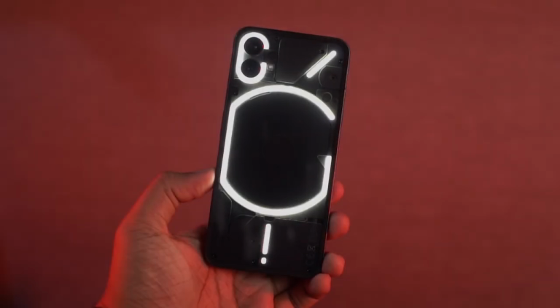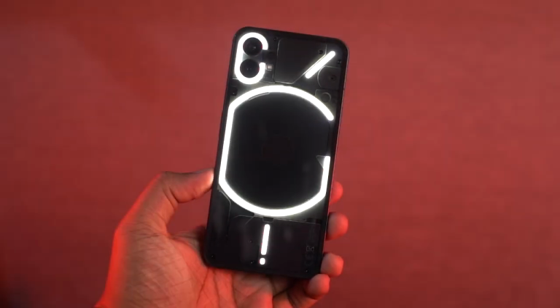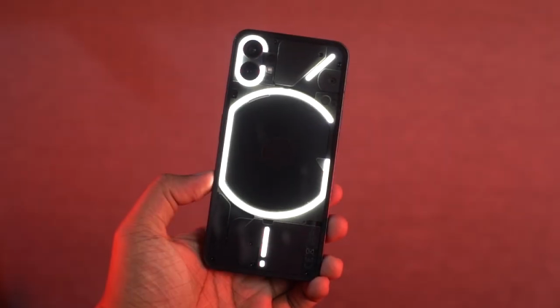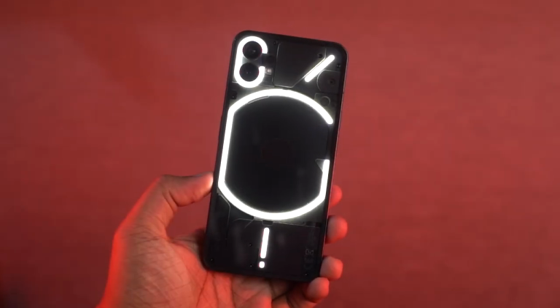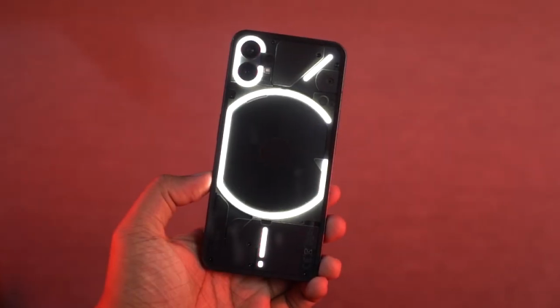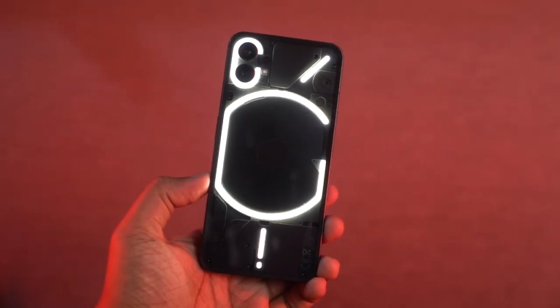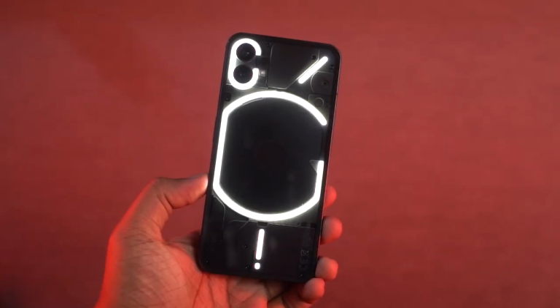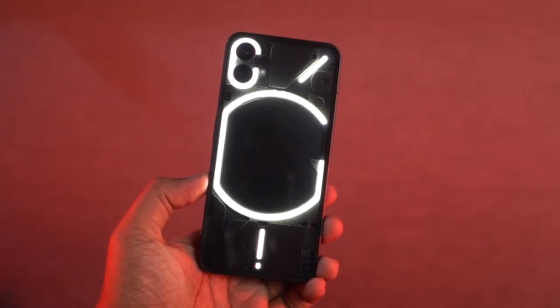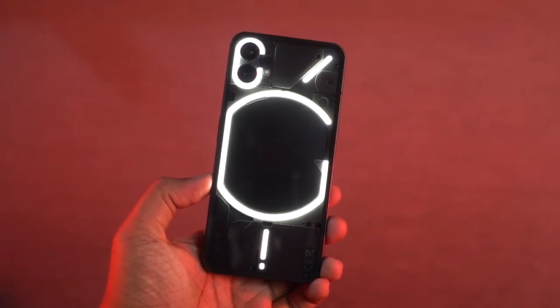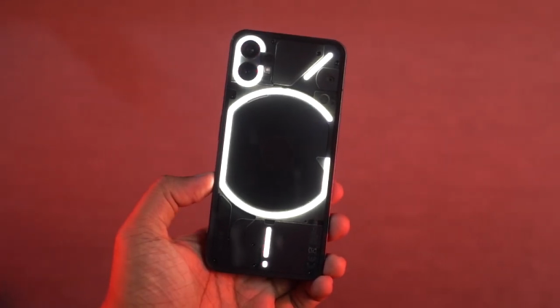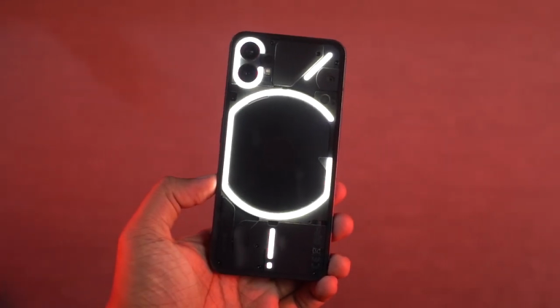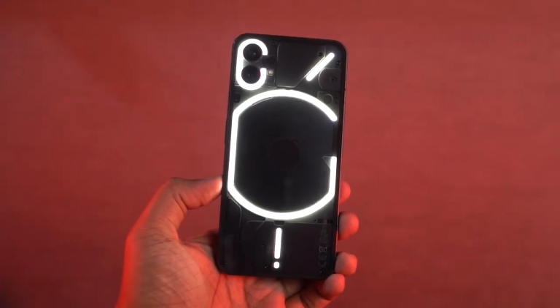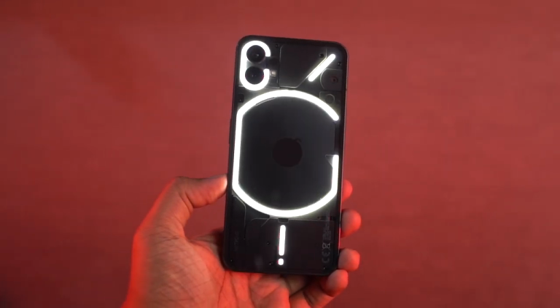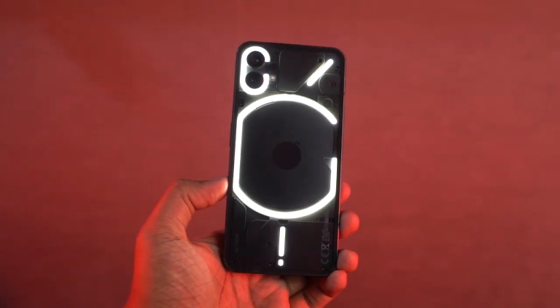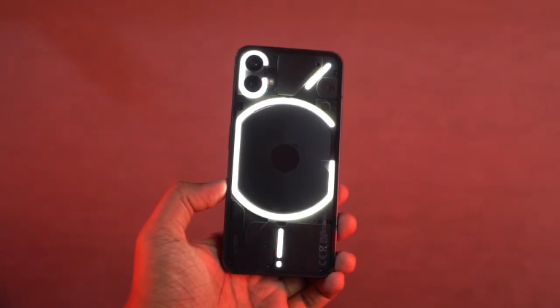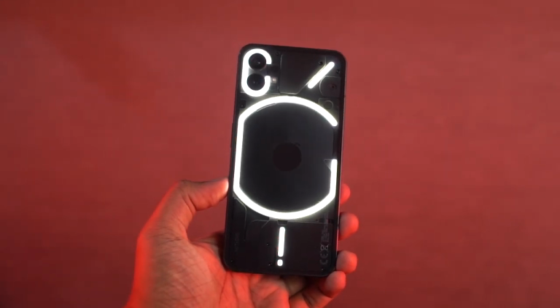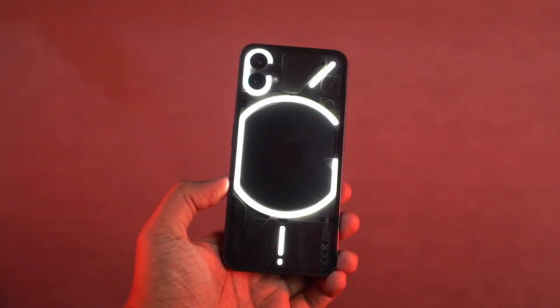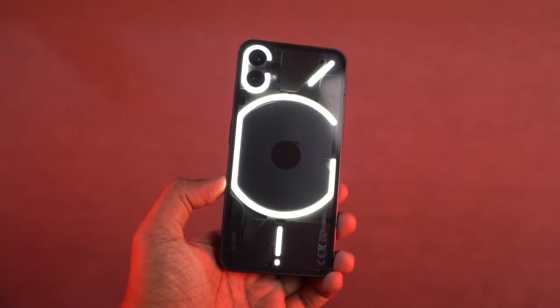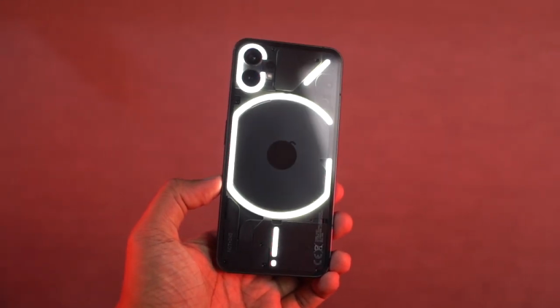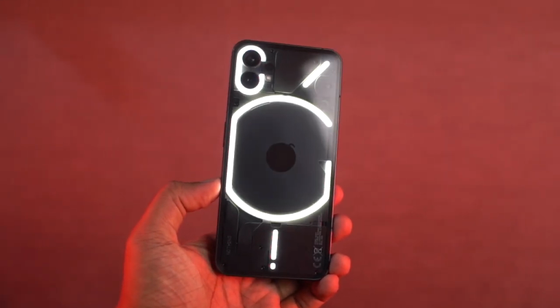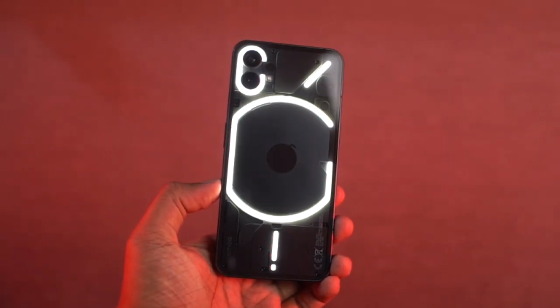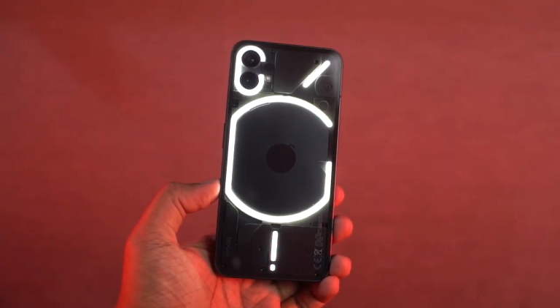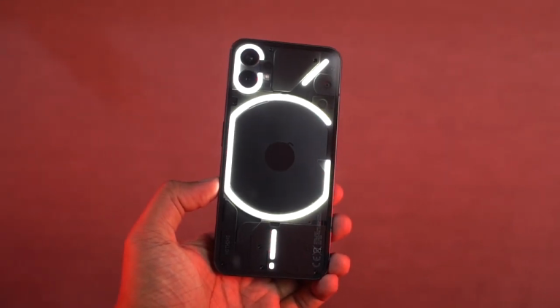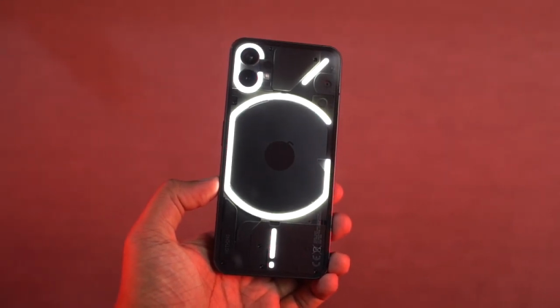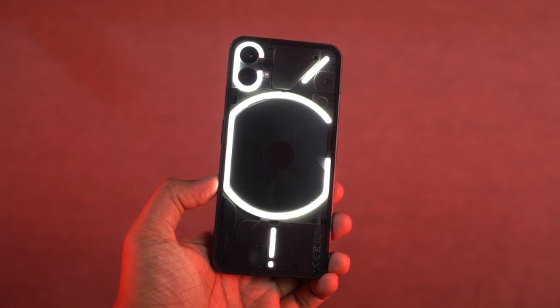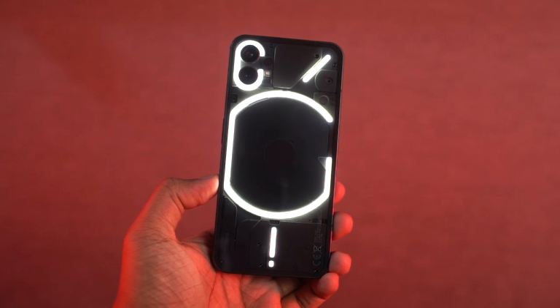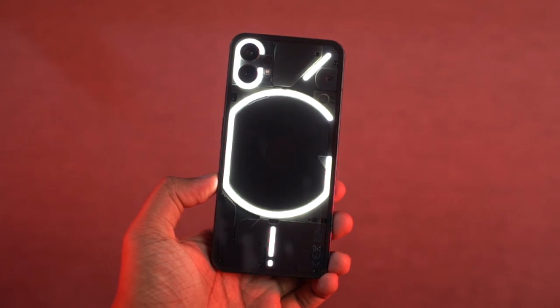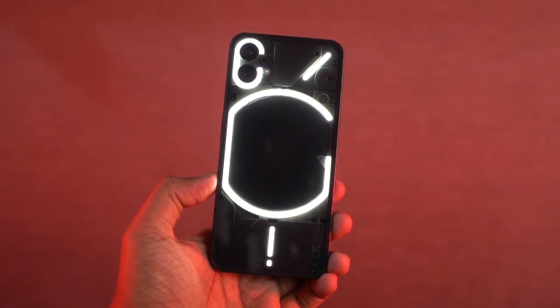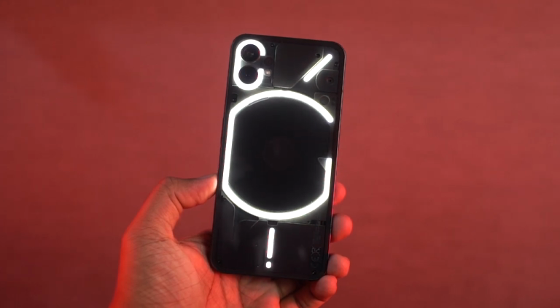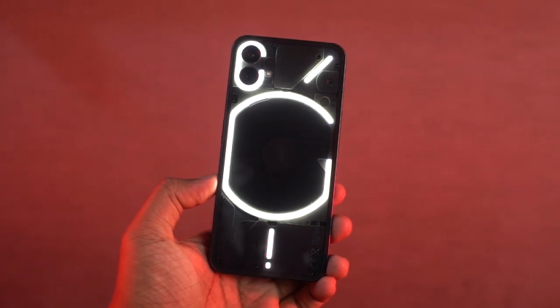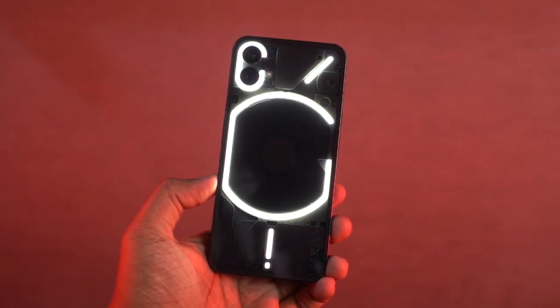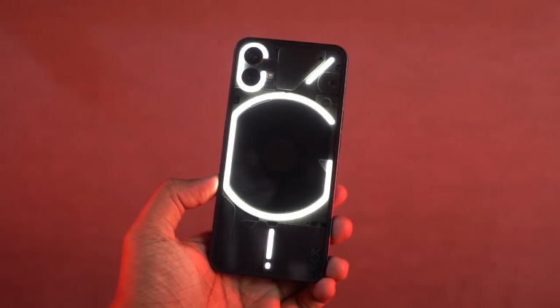Hi there guys, I'm Nikit from GradyTech and this is a quick unboxing and hands-on review of the Nothing Phone.